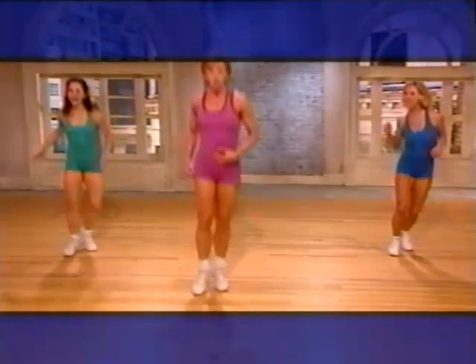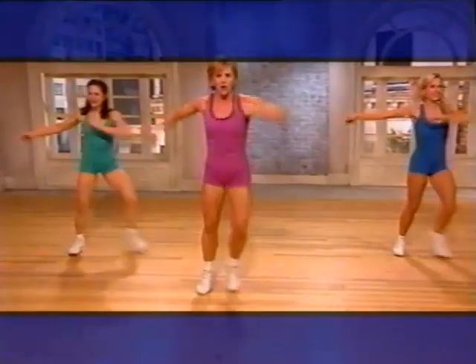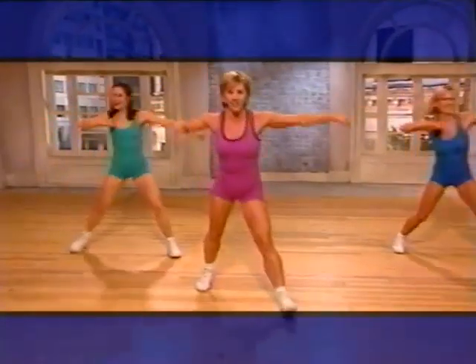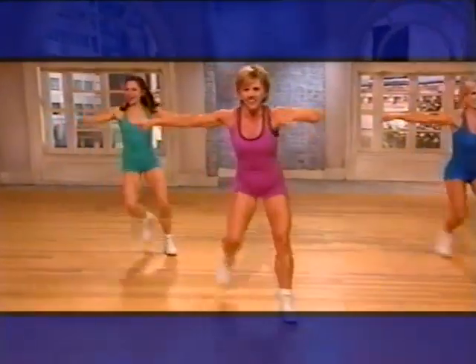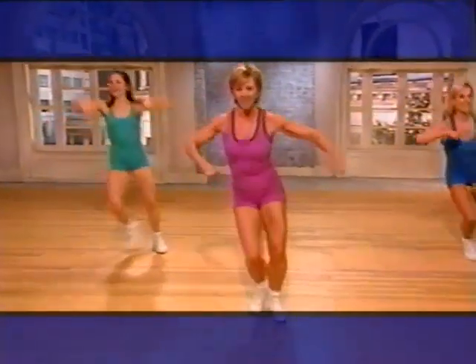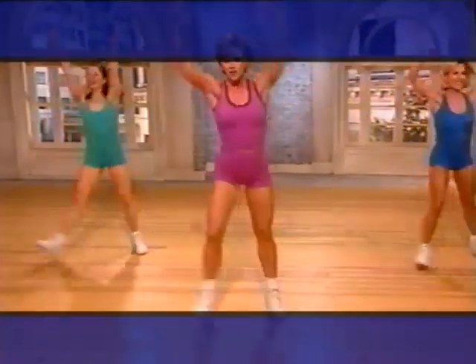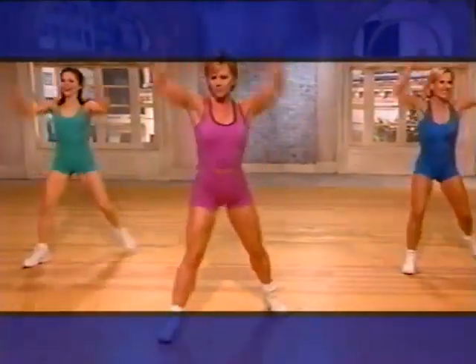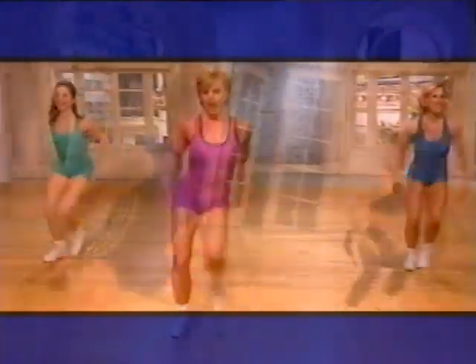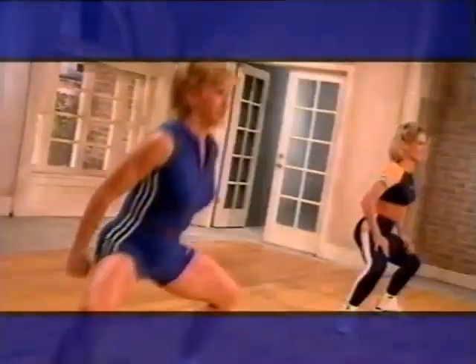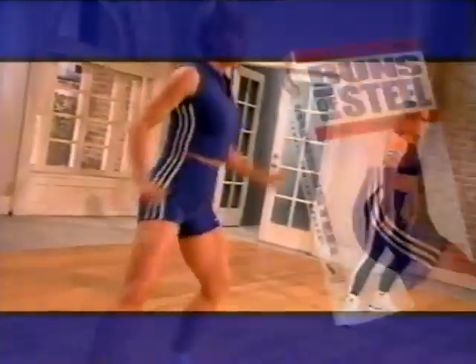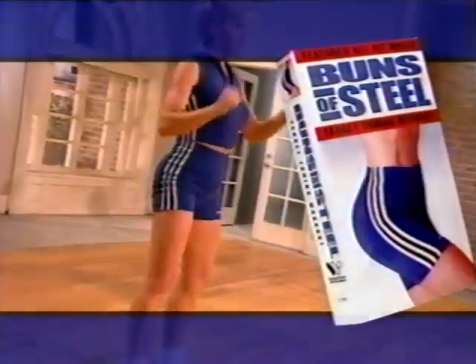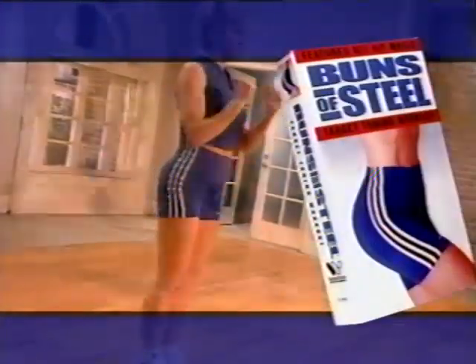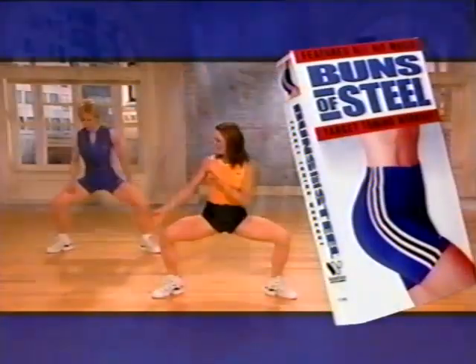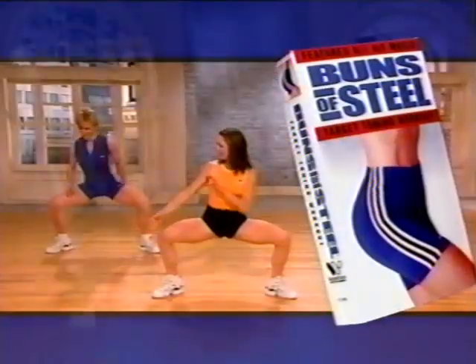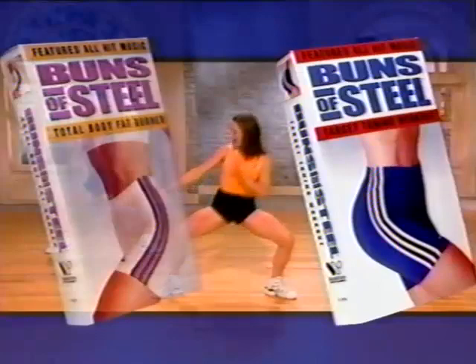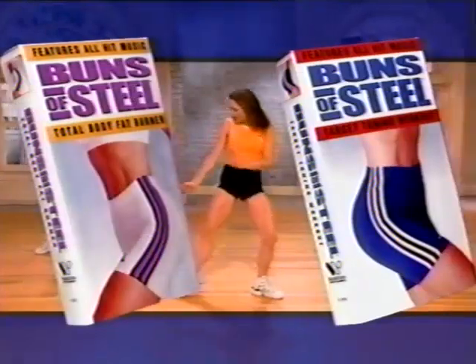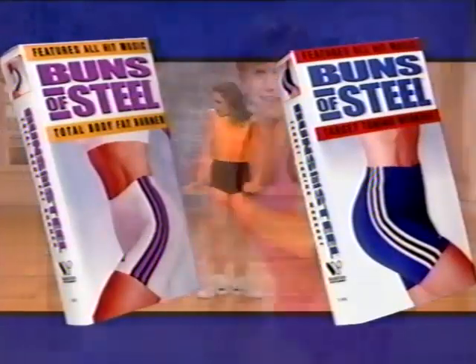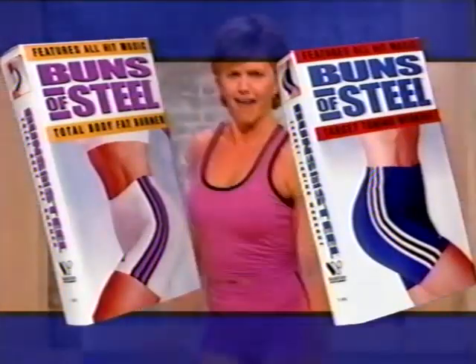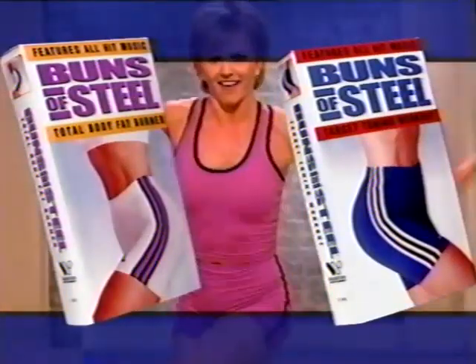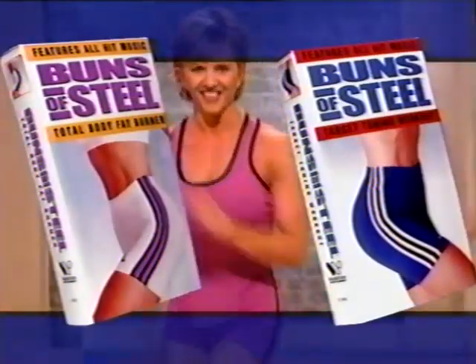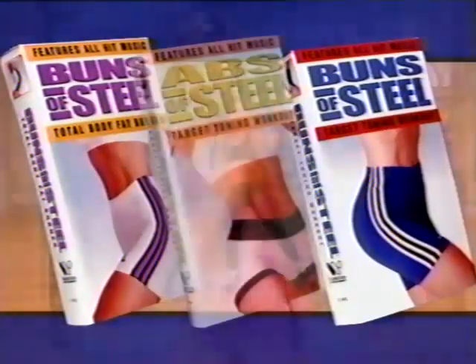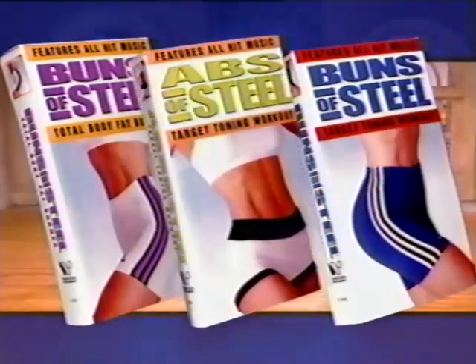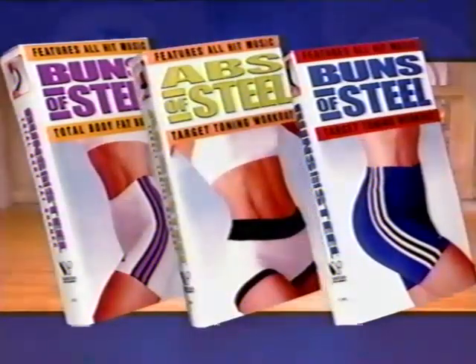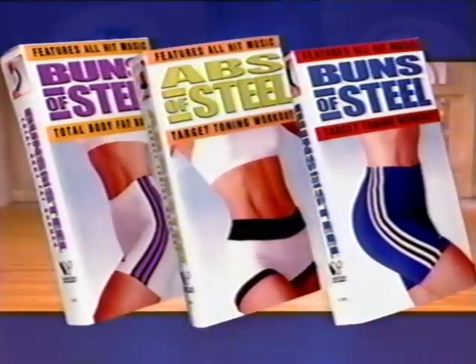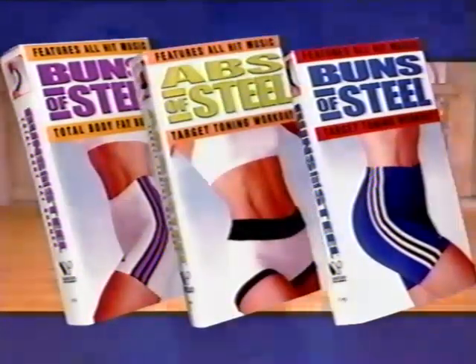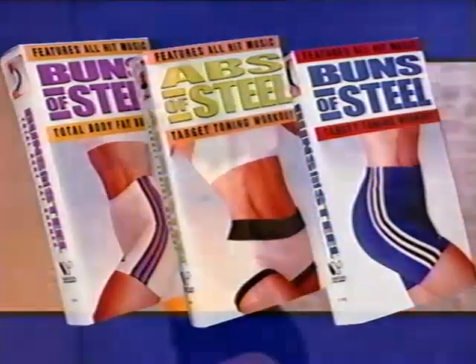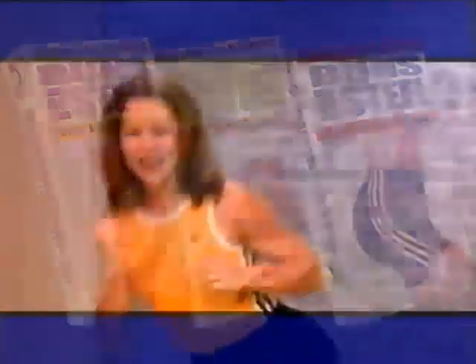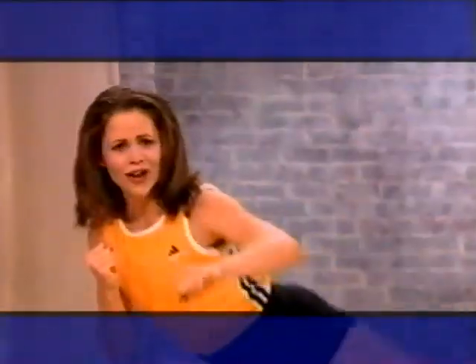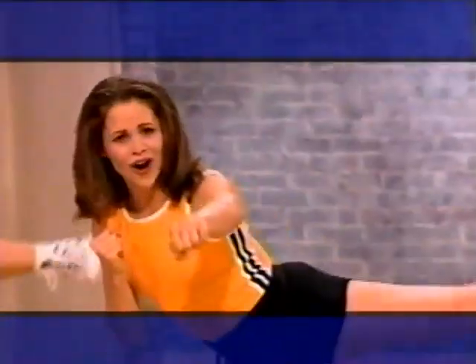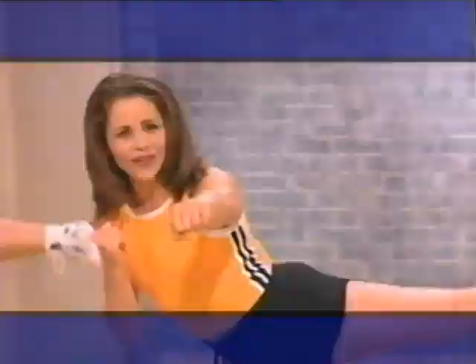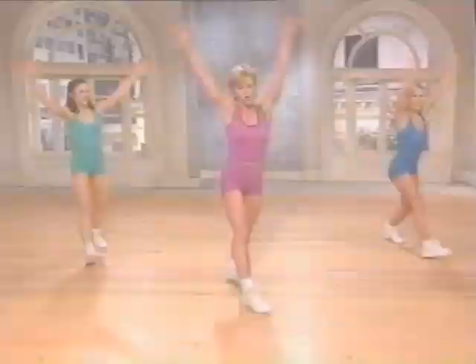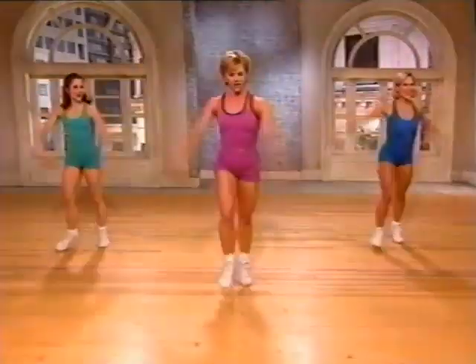Buns of Steel is back with a new look, a new sound, a new style, and a new sweat. Let's do it!